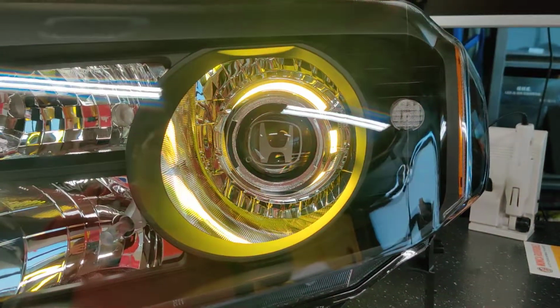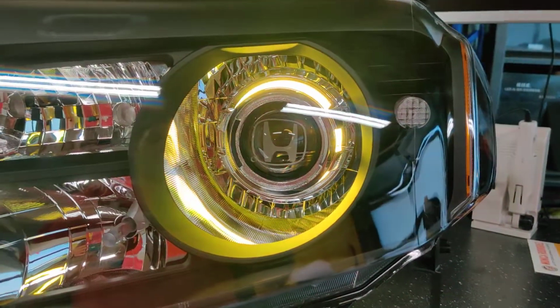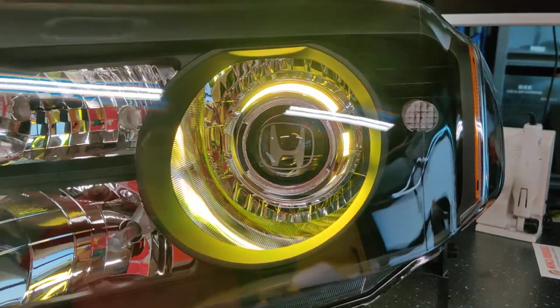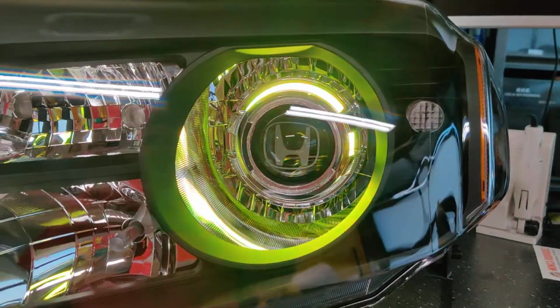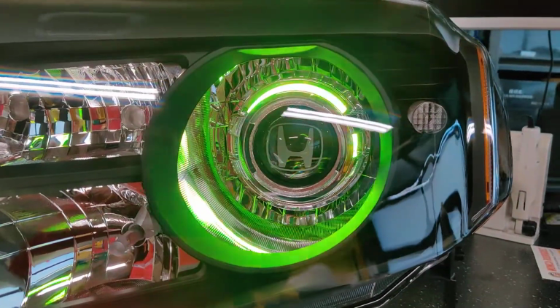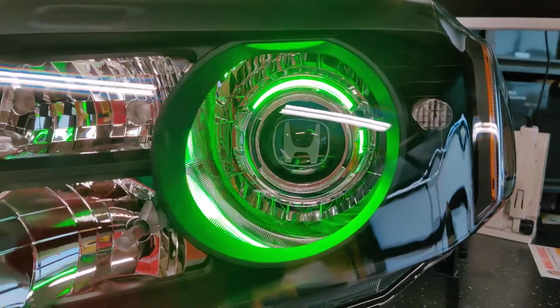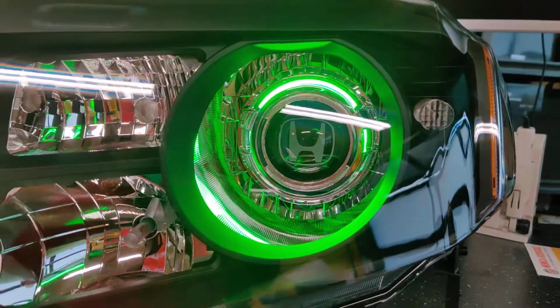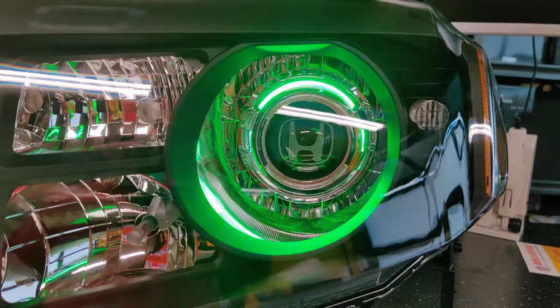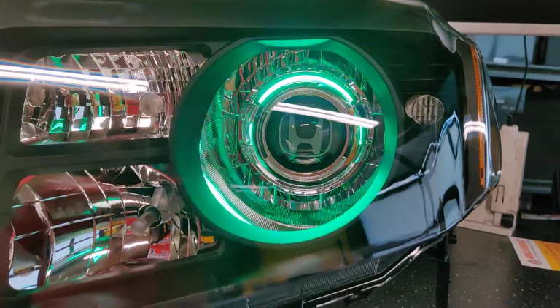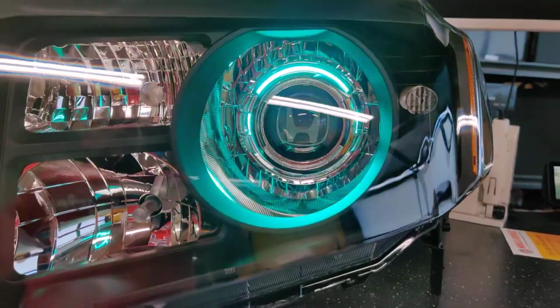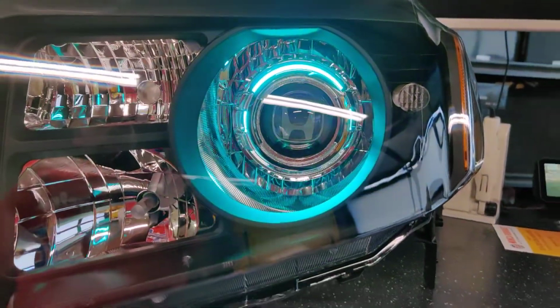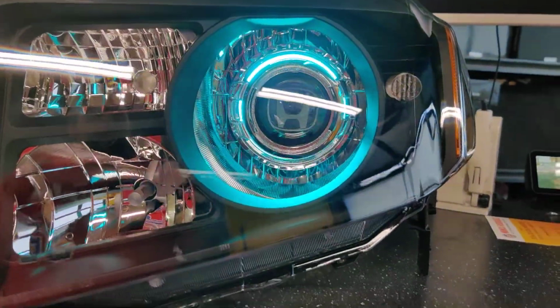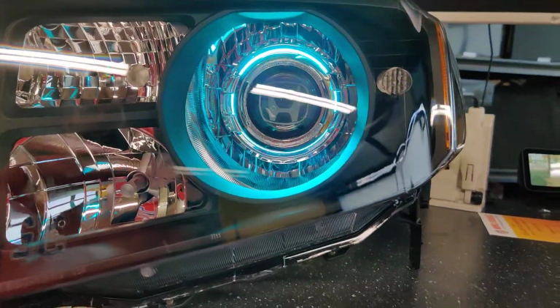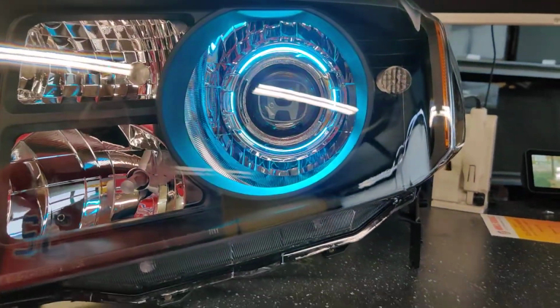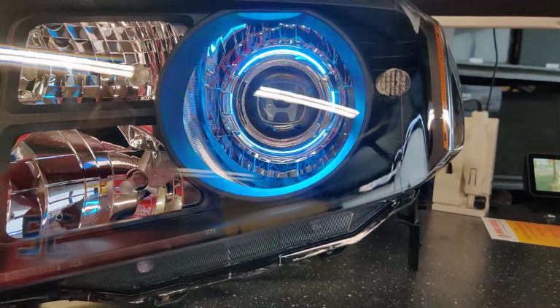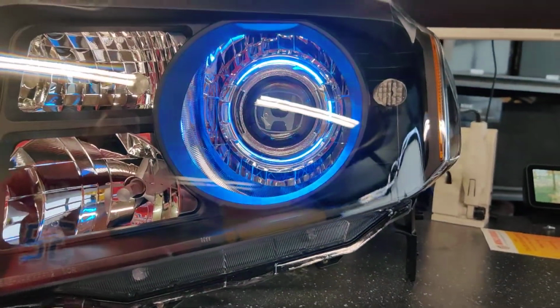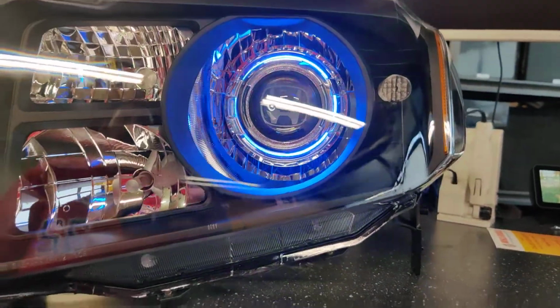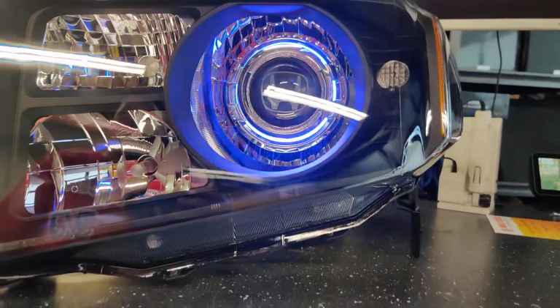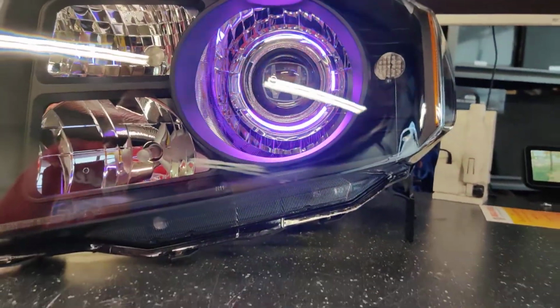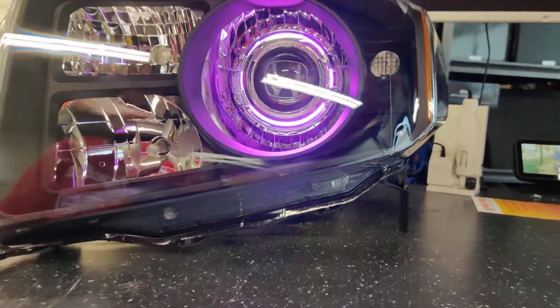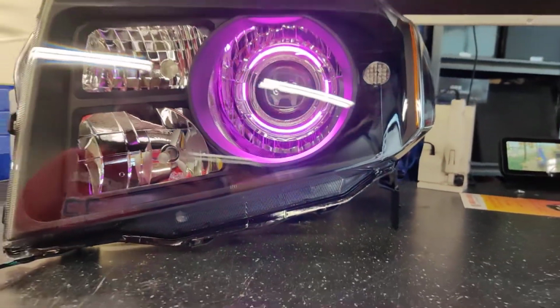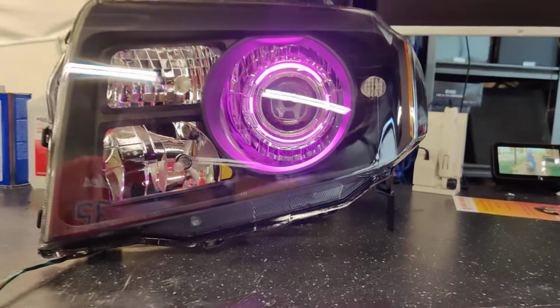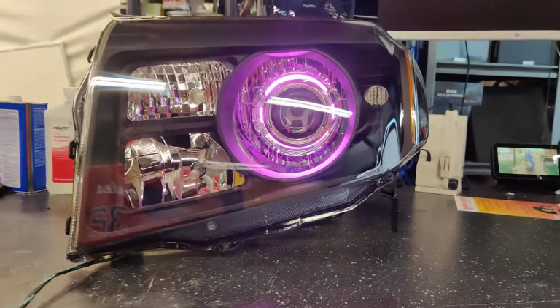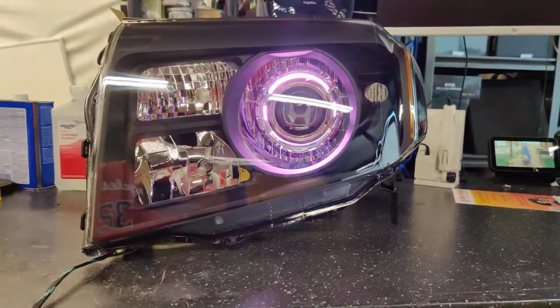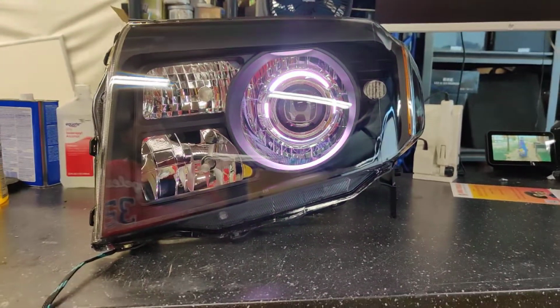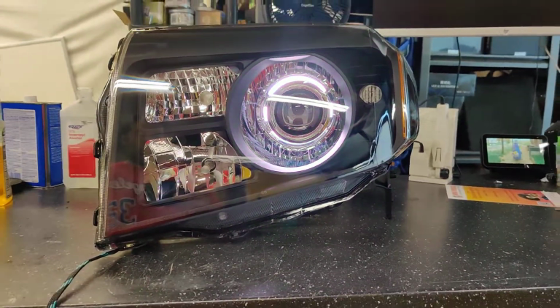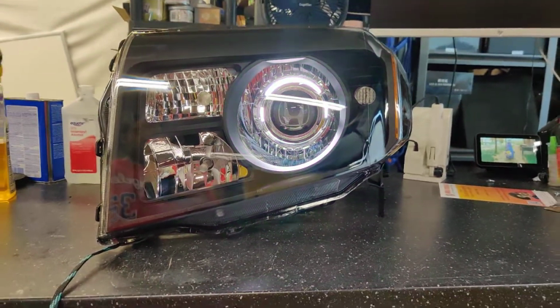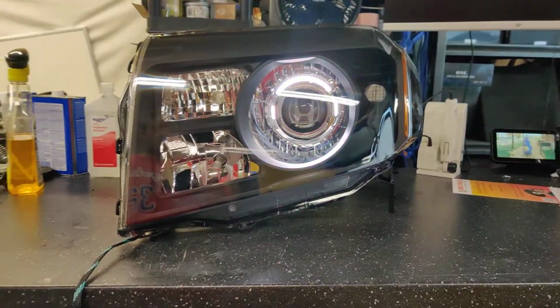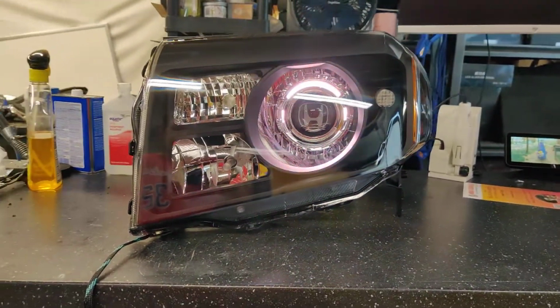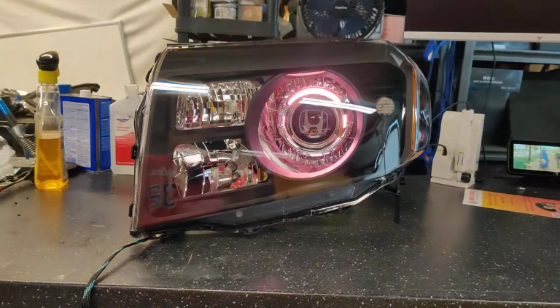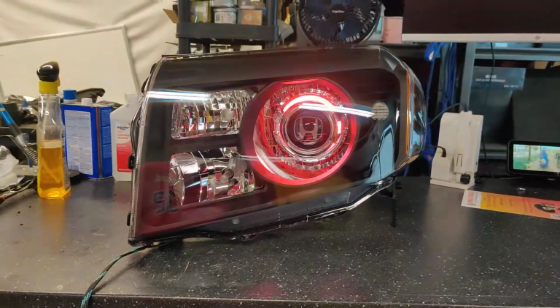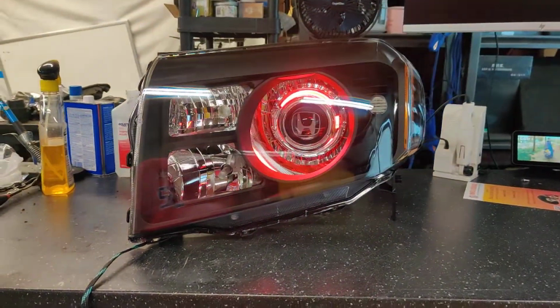These halos have a white function, and they also have a switchback function, and of course the RGB function as well.